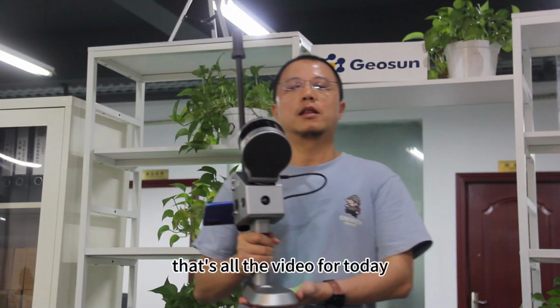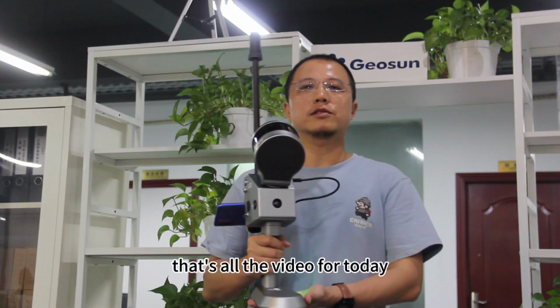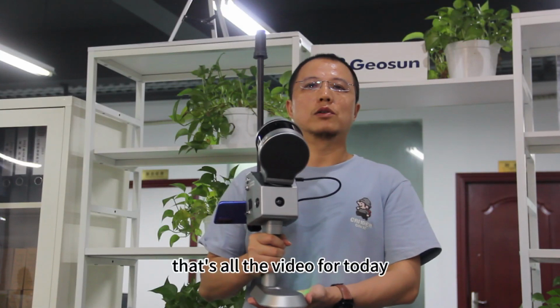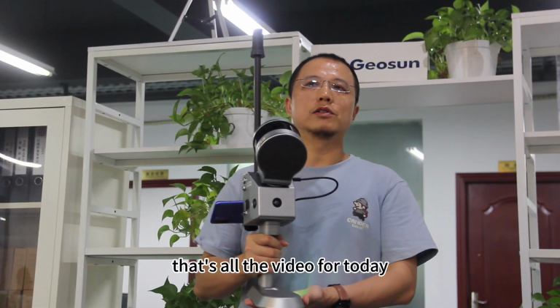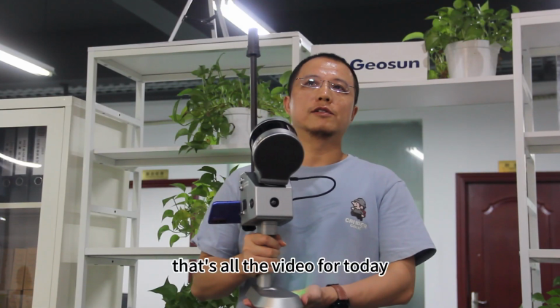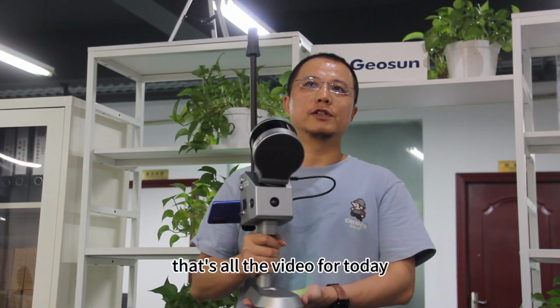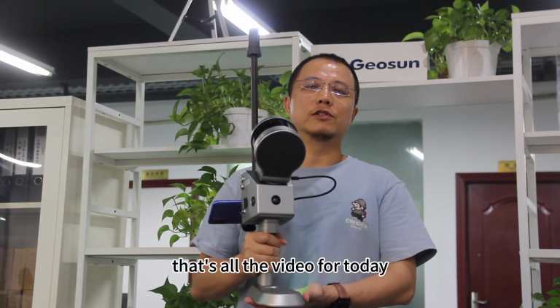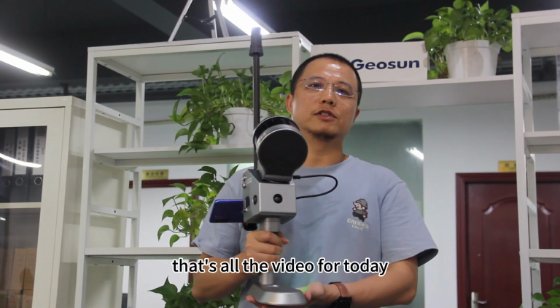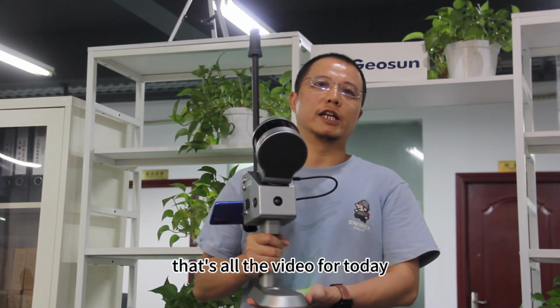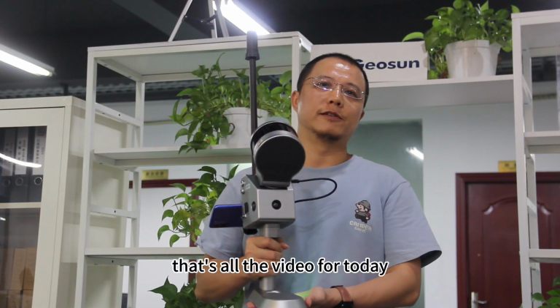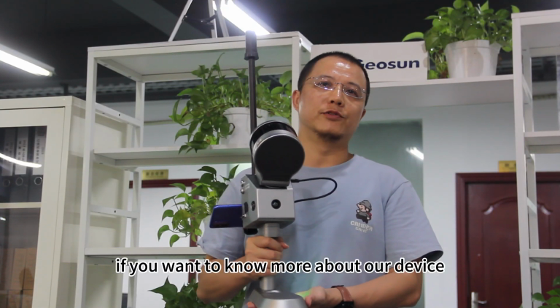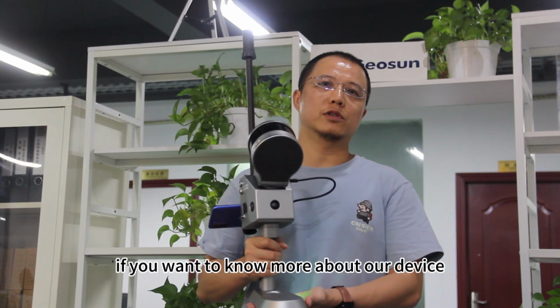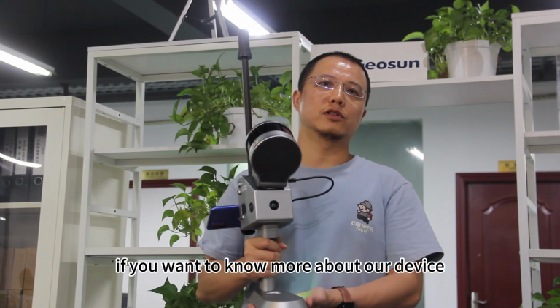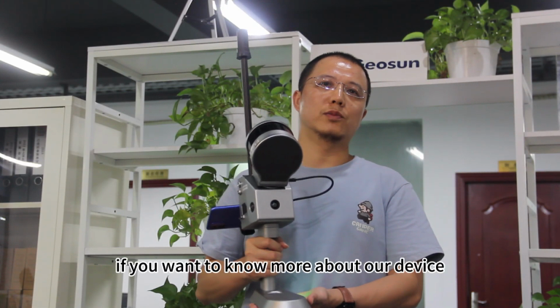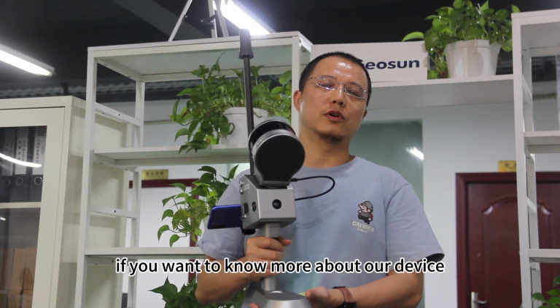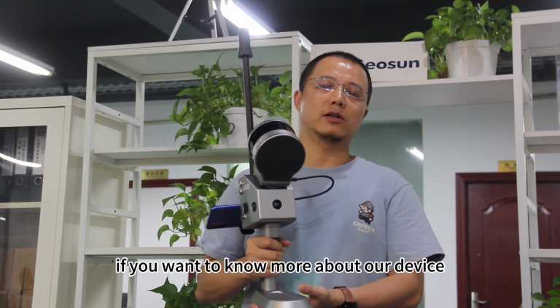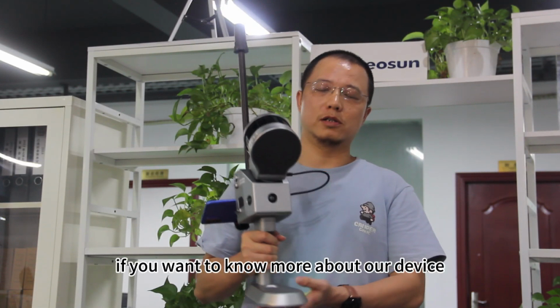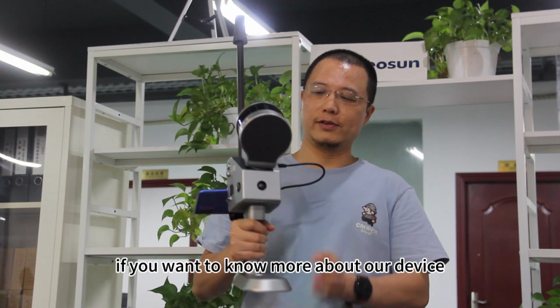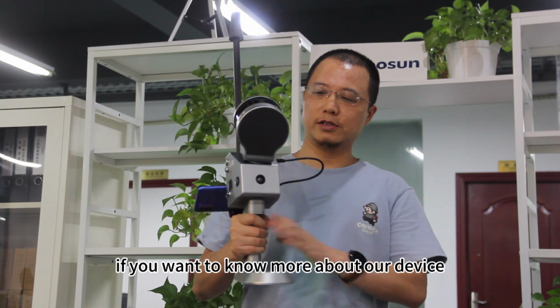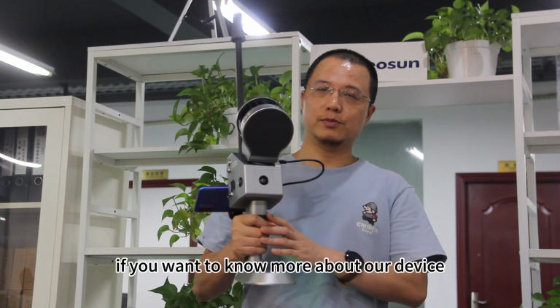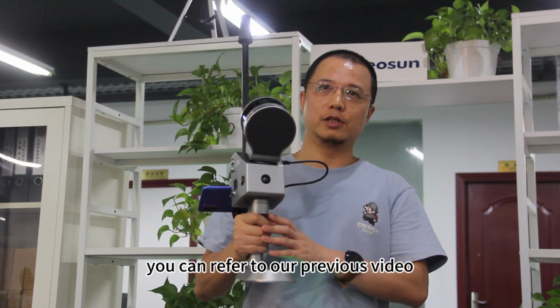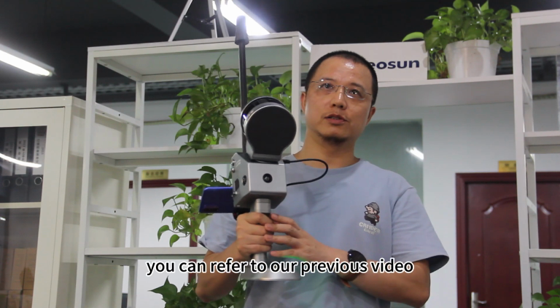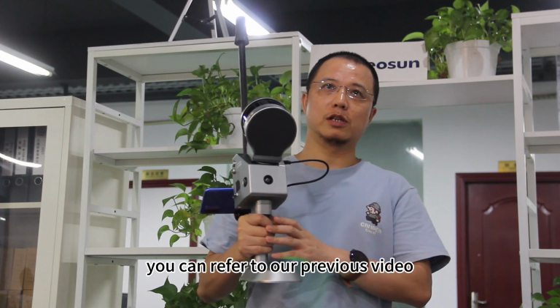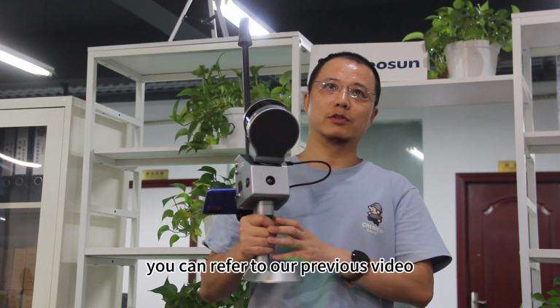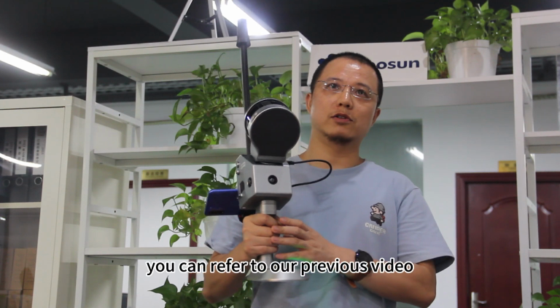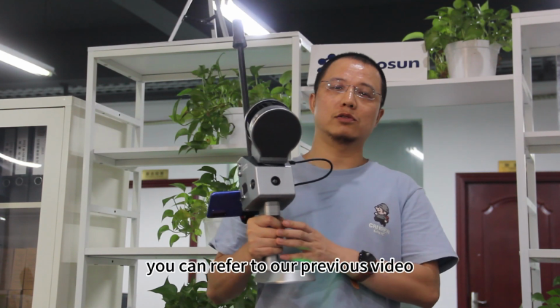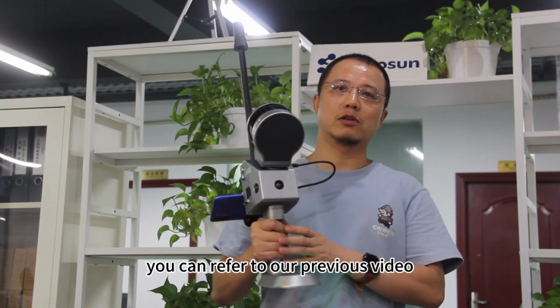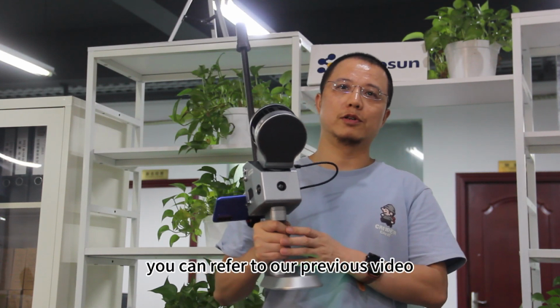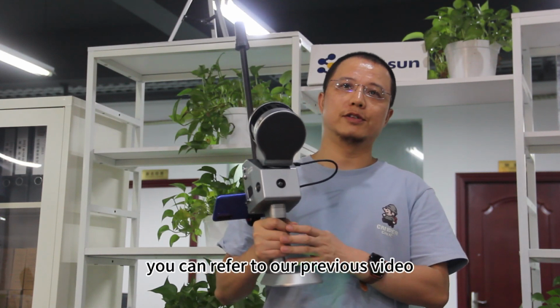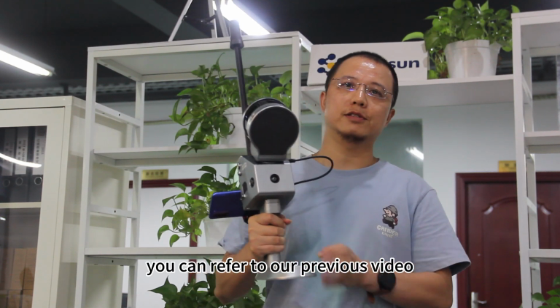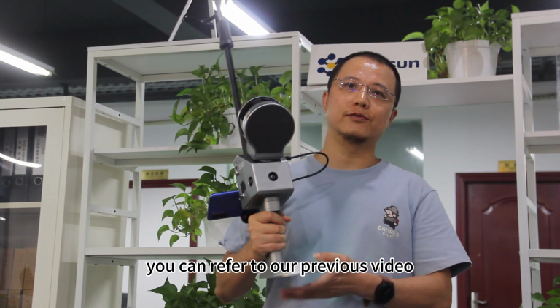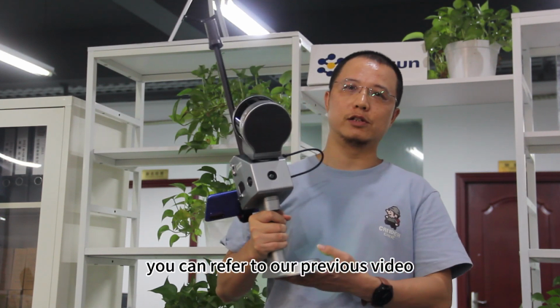That's all the video for today. If you want to know more about our device, please click and leave it to our previous video.